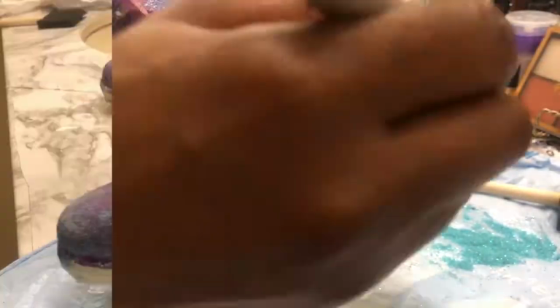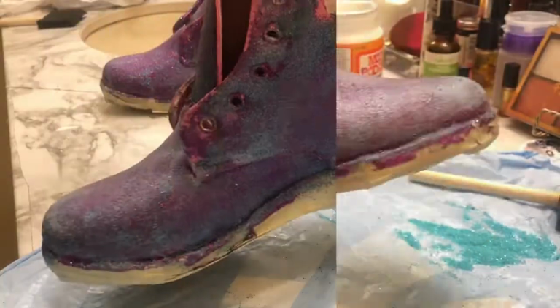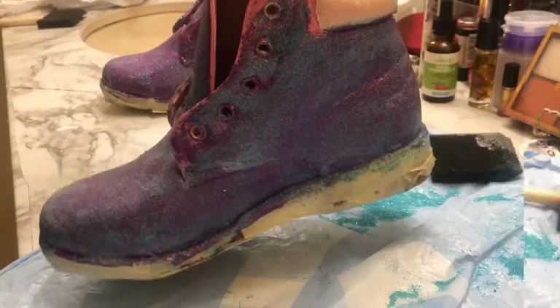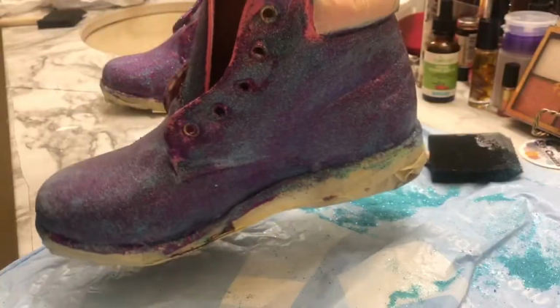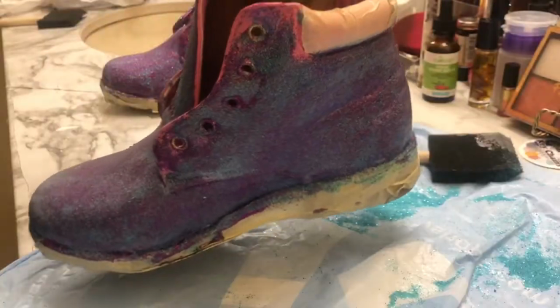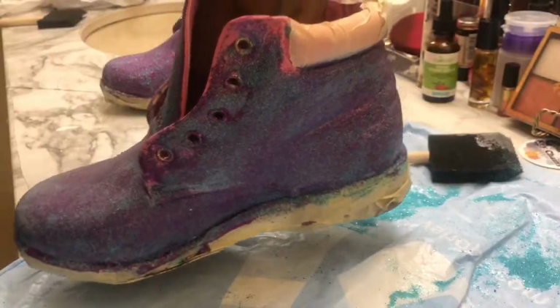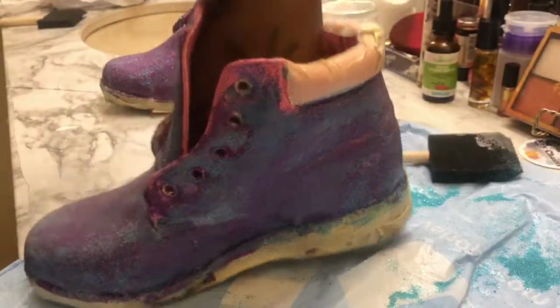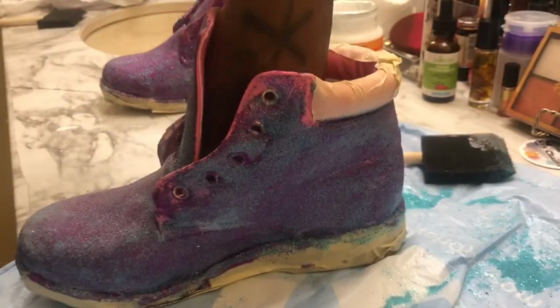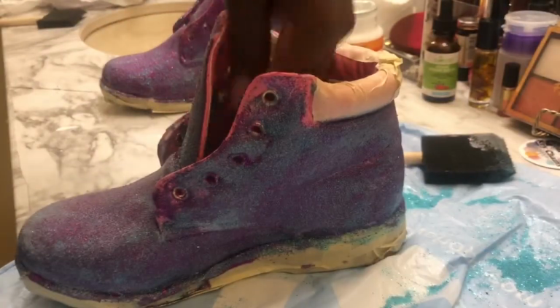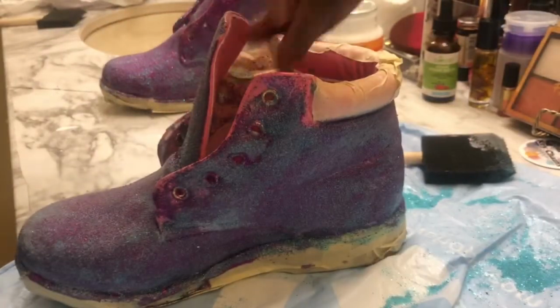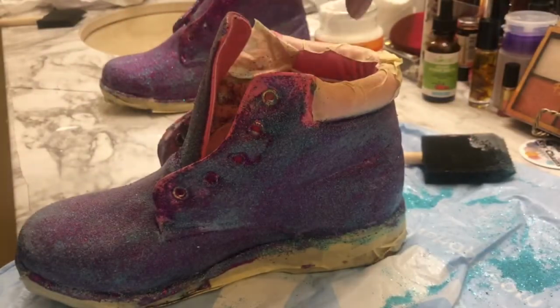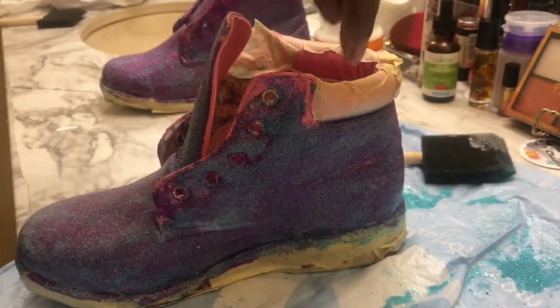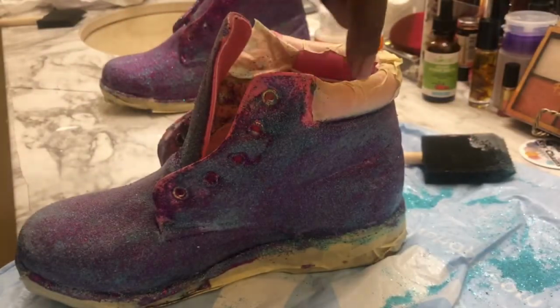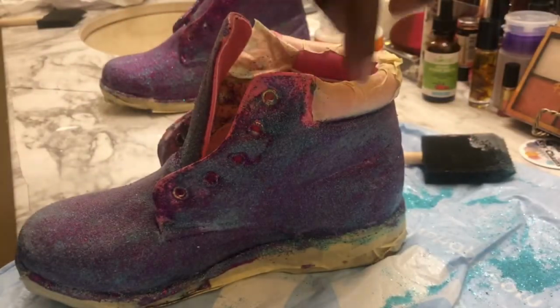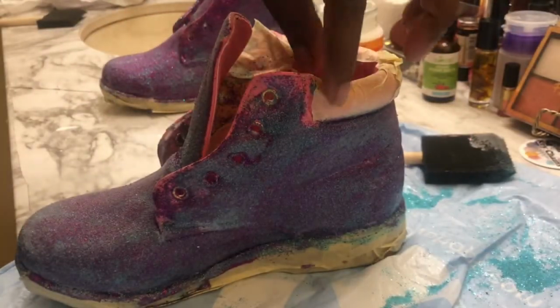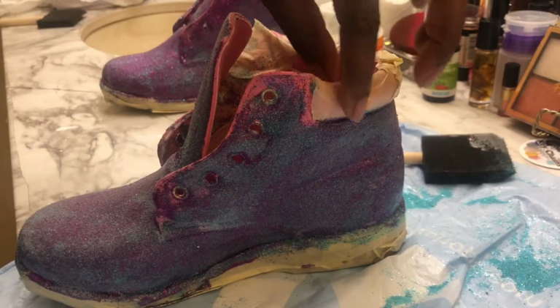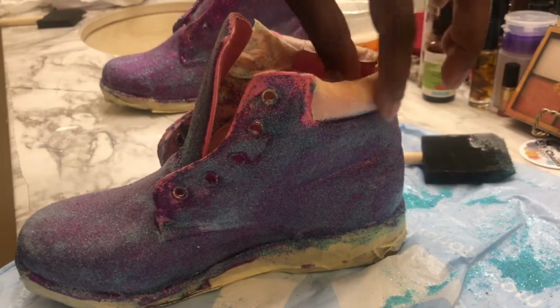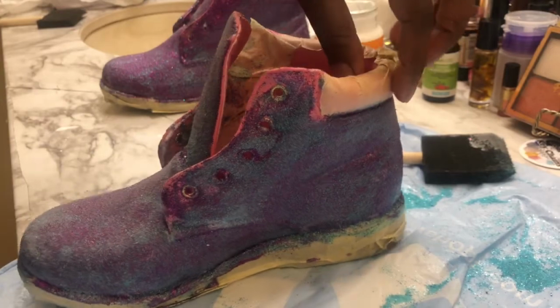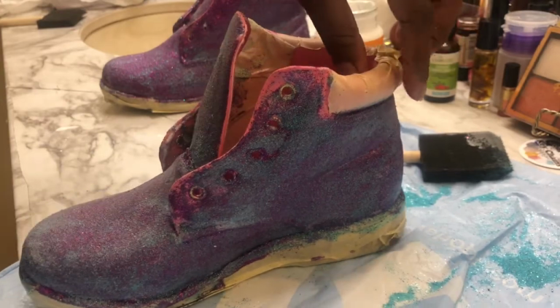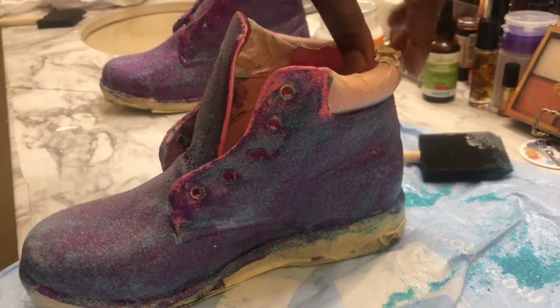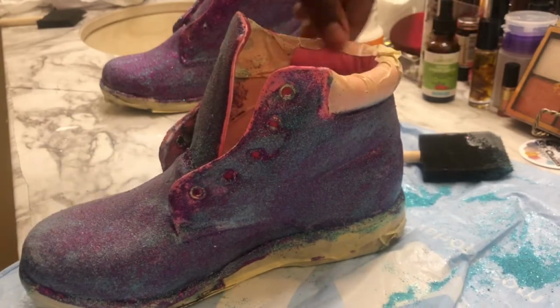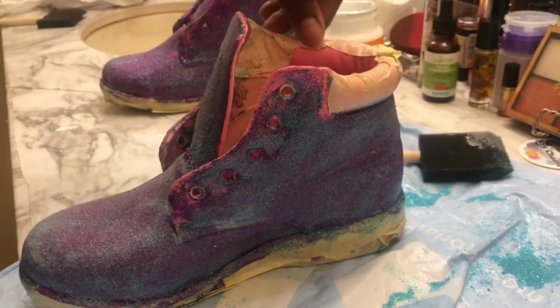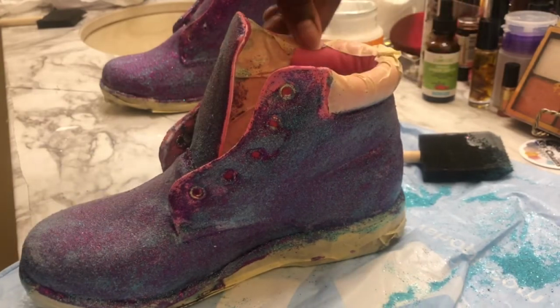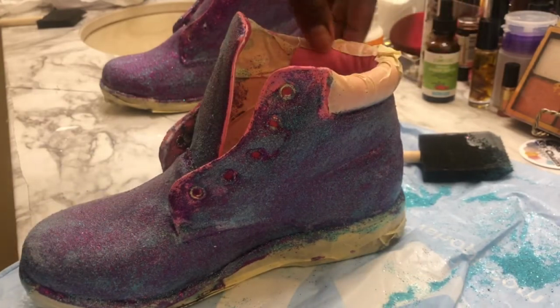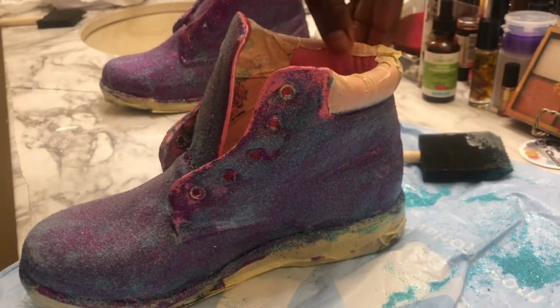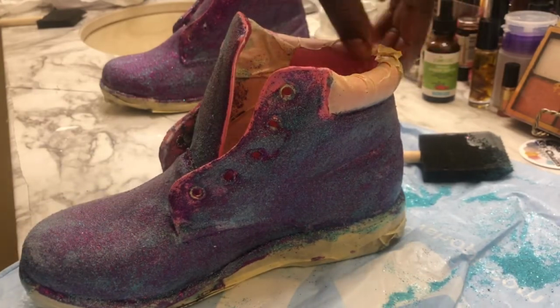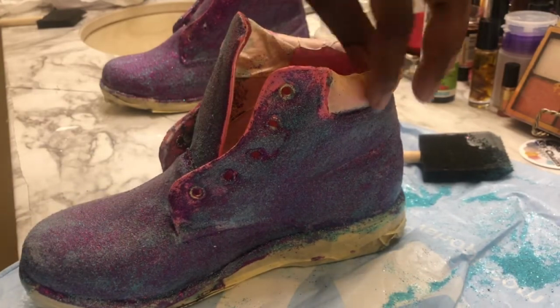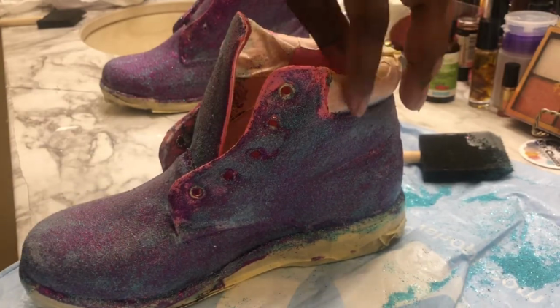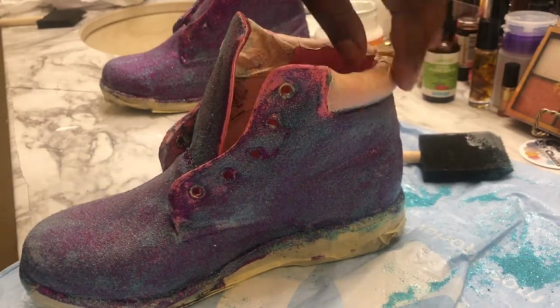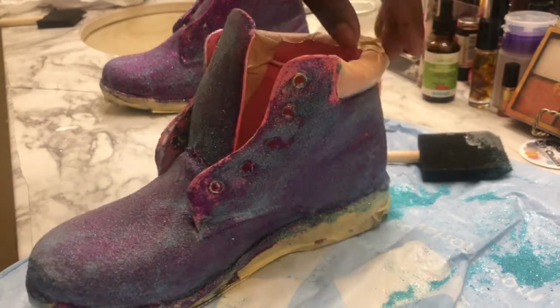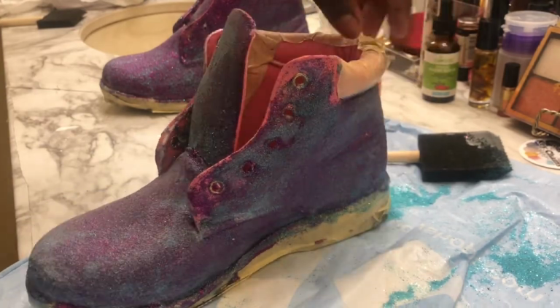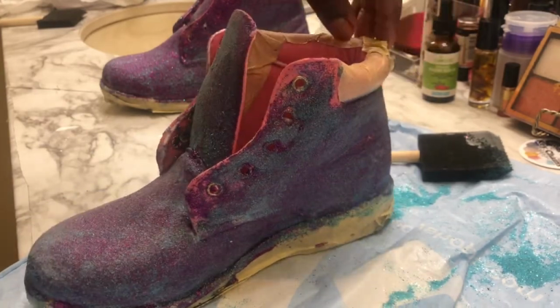I'll come back once I sew the fur on one of them, then I'll come back and show you guys how I did it.